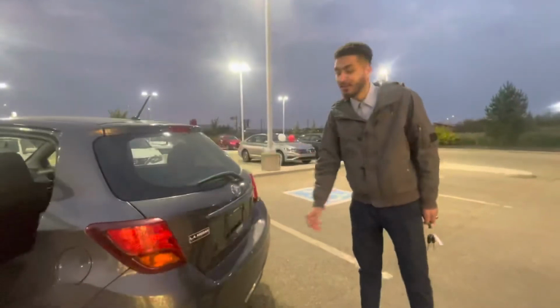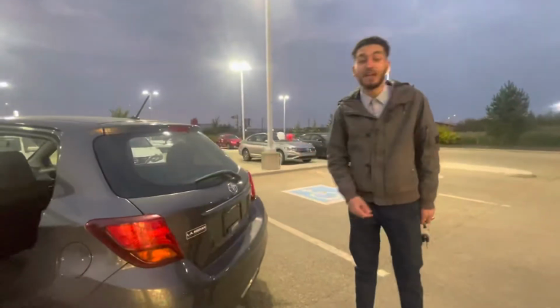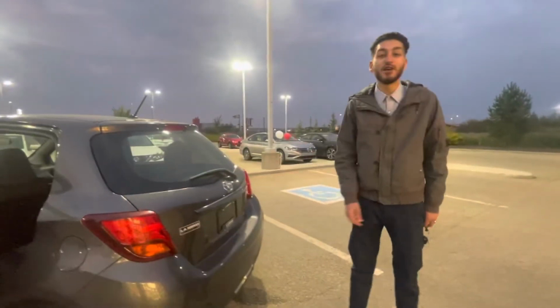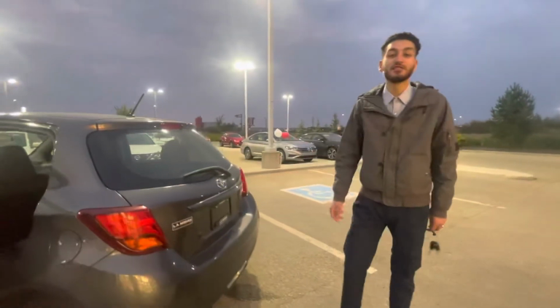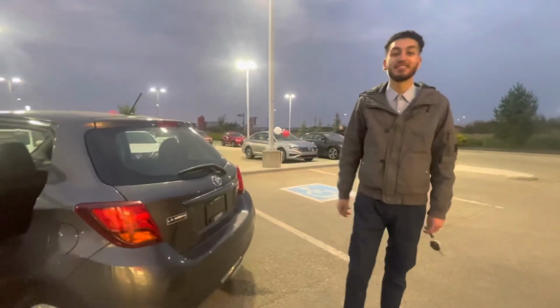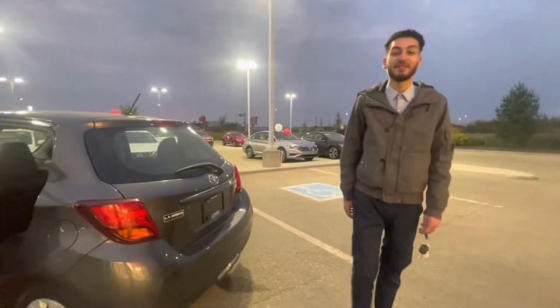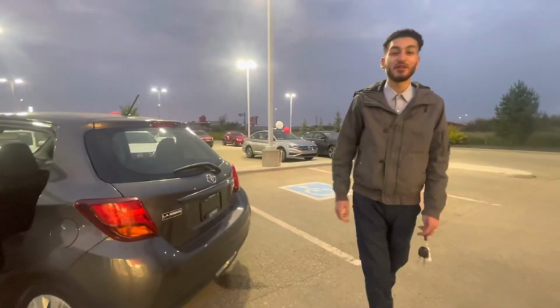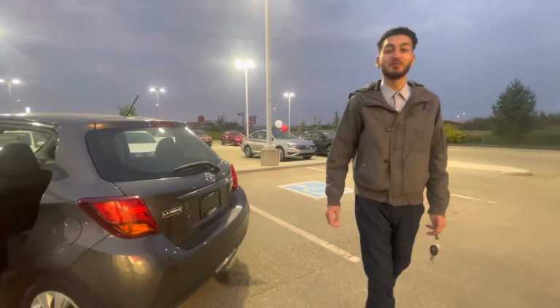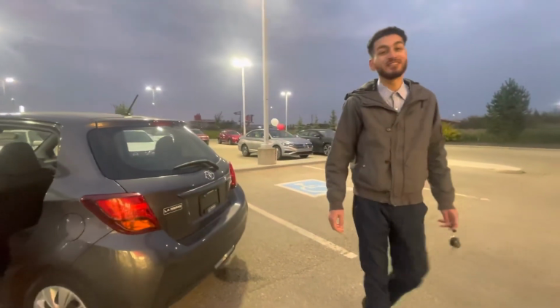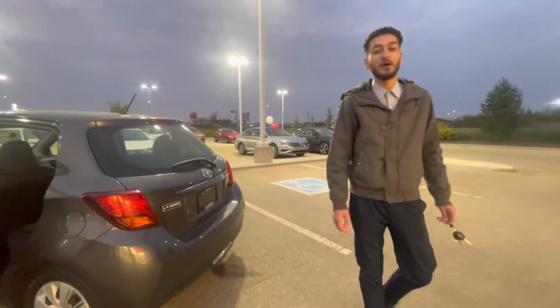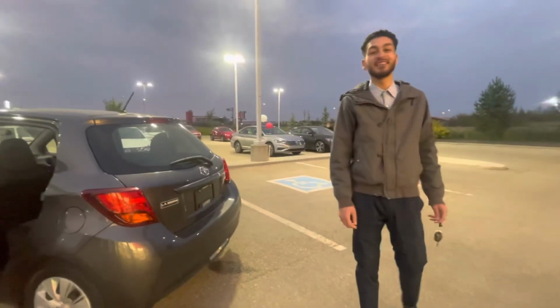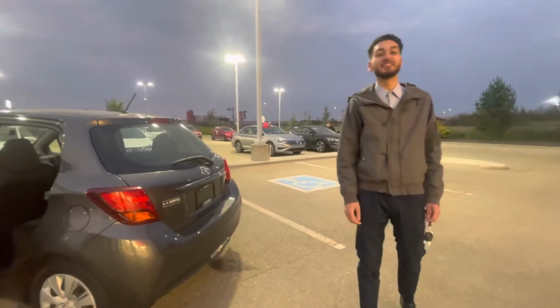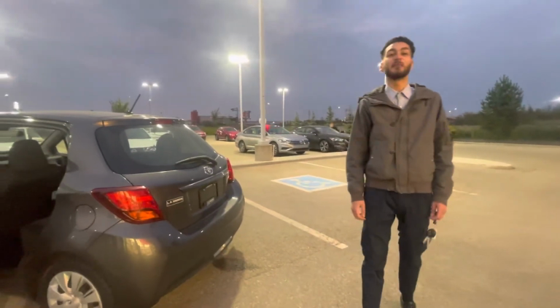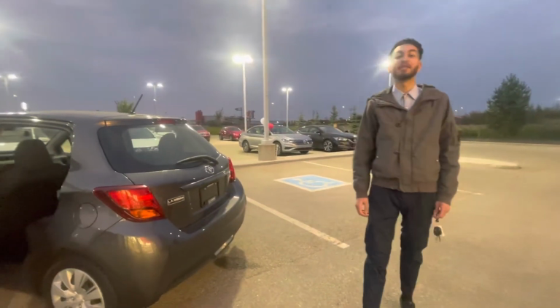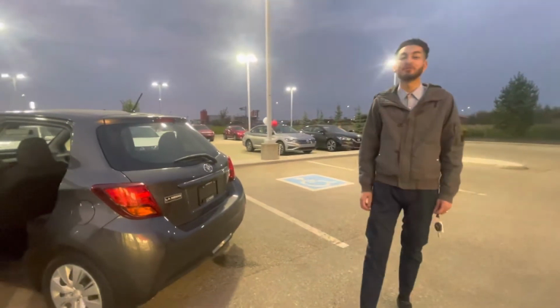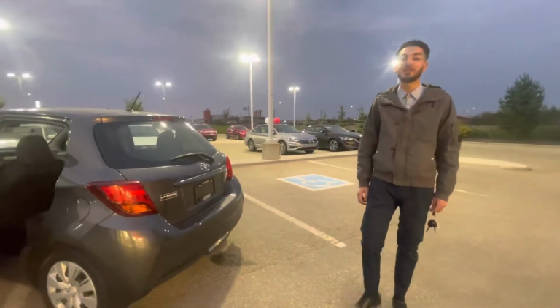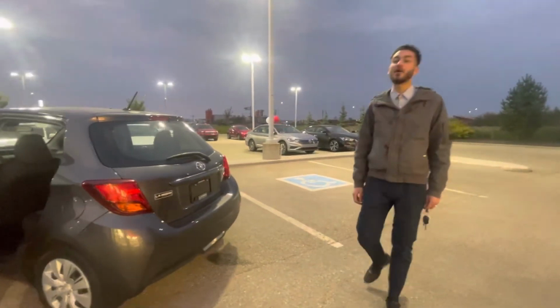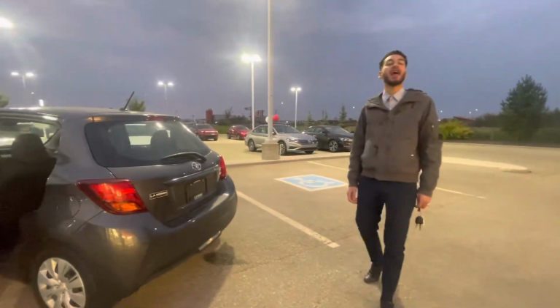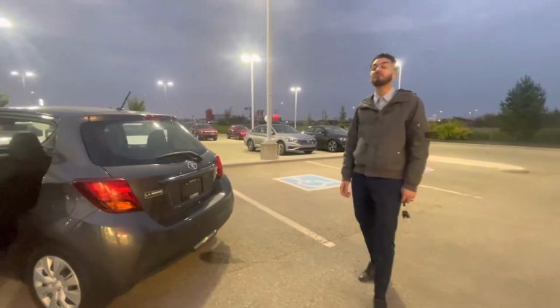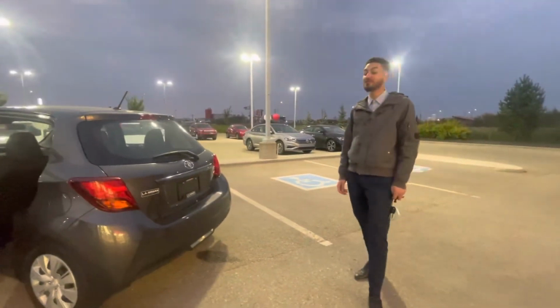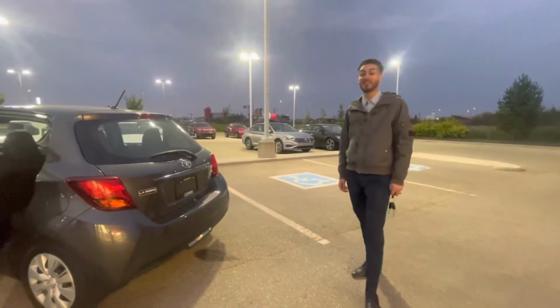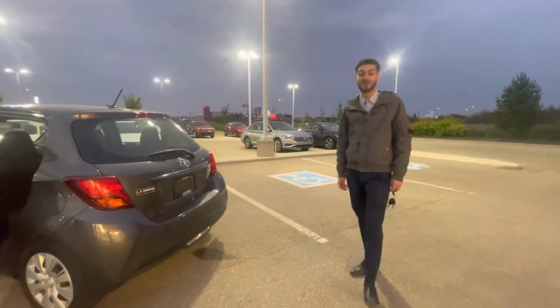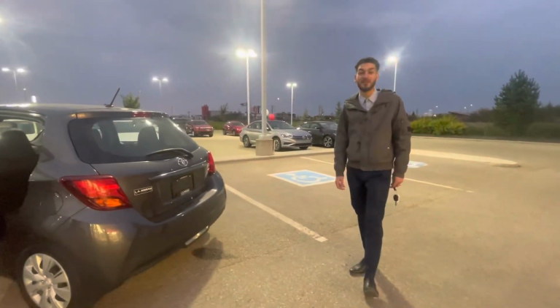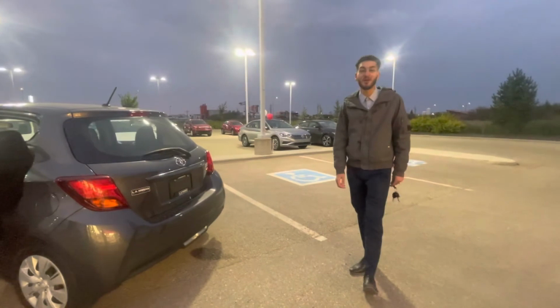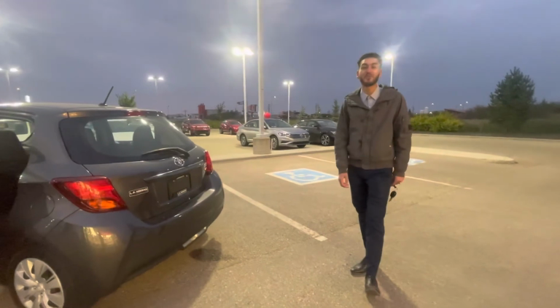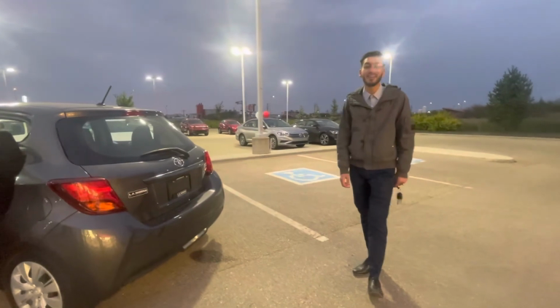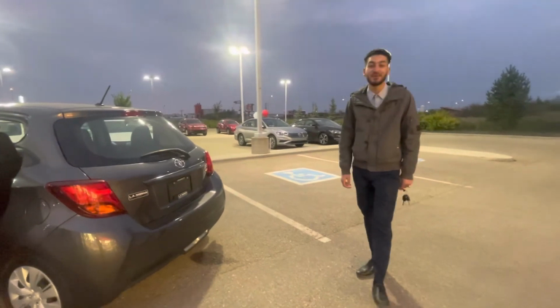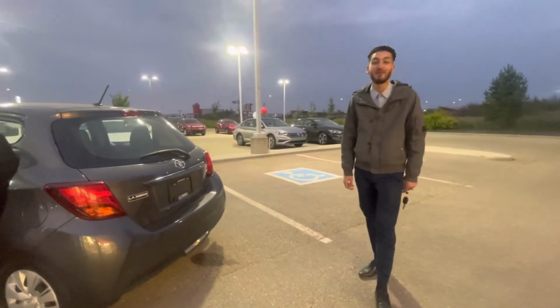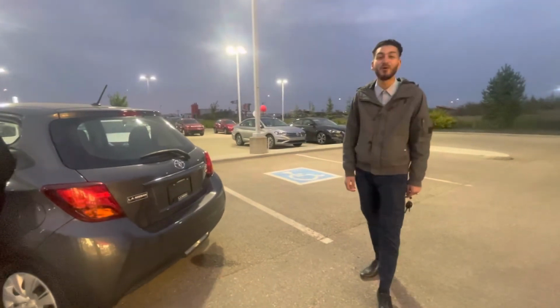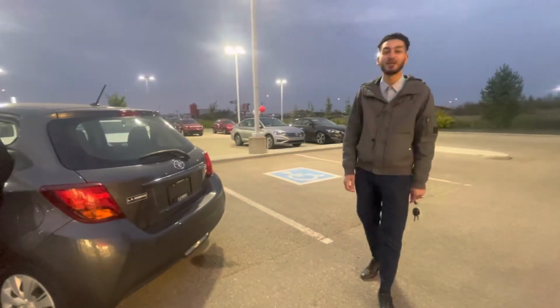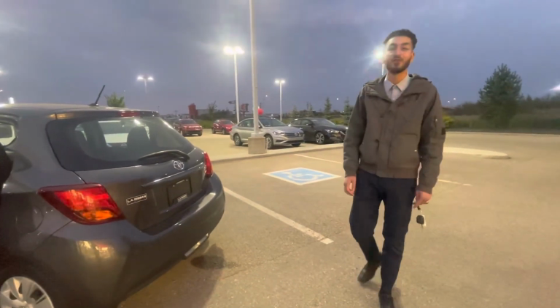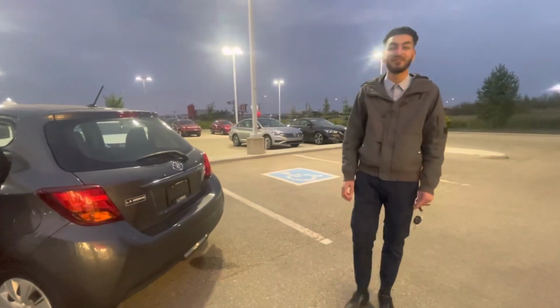If you're interested in the vehicle, please call LA Nissan. My name is Manir and I would absolutely love to help you out. Thank you and have a wonderful evening.